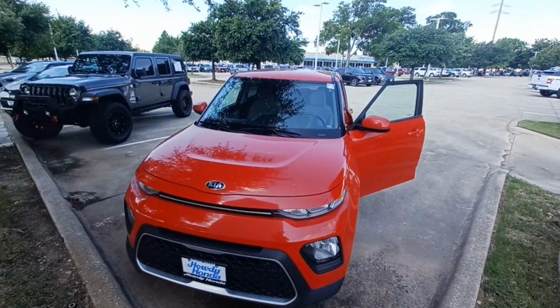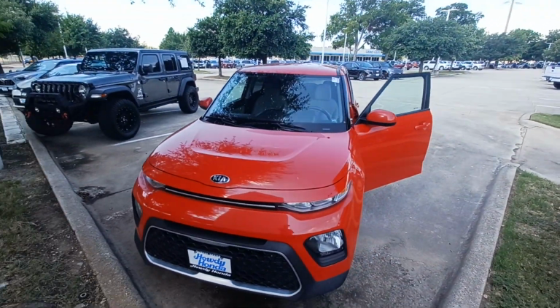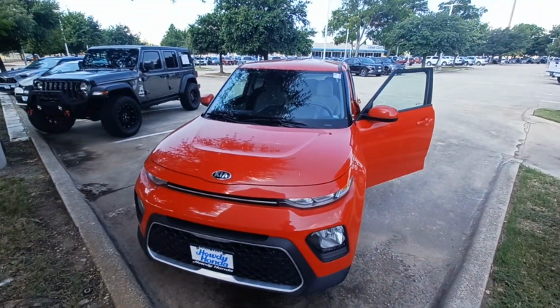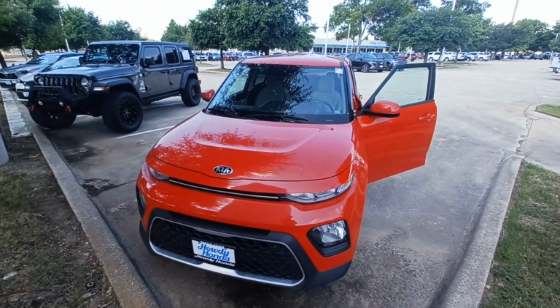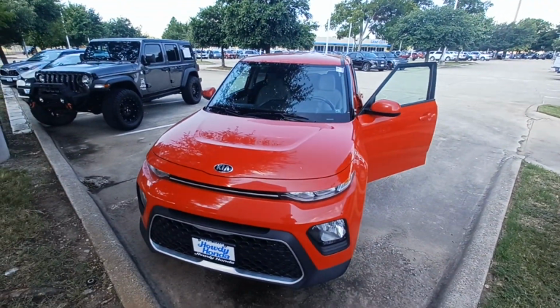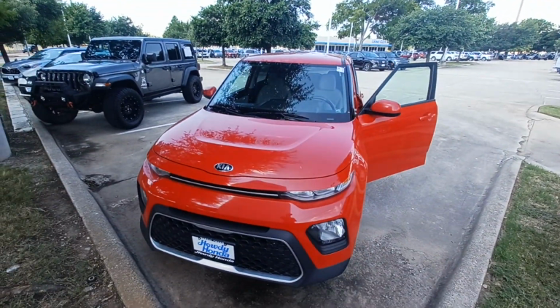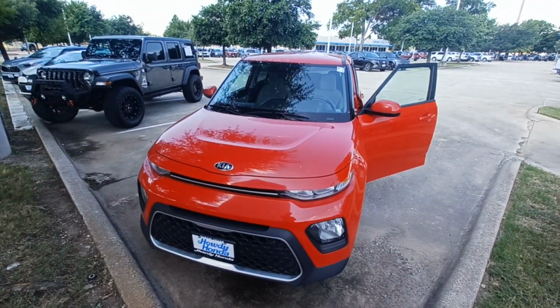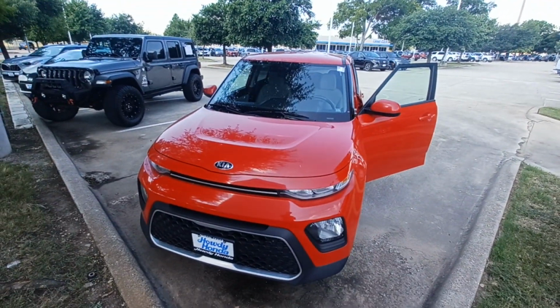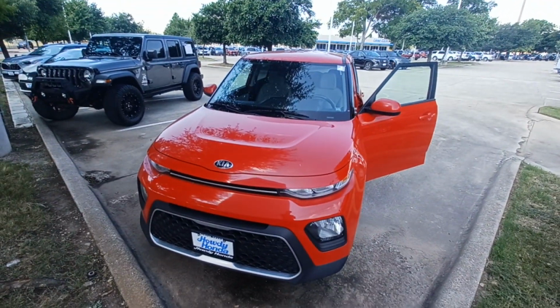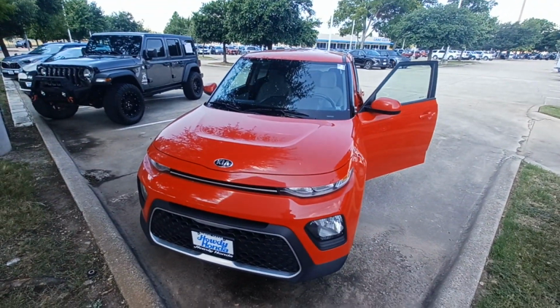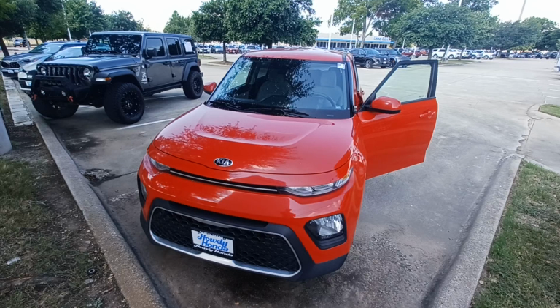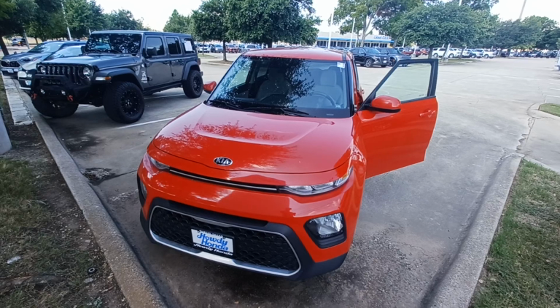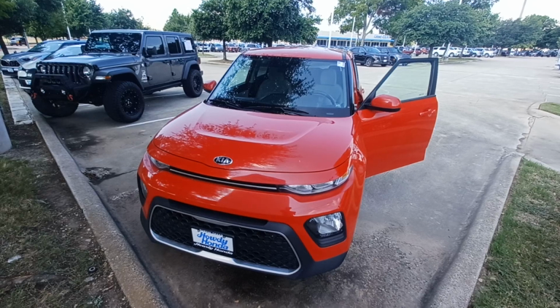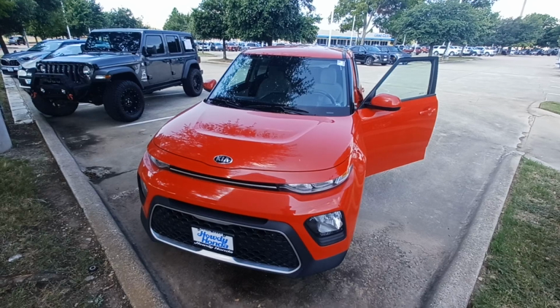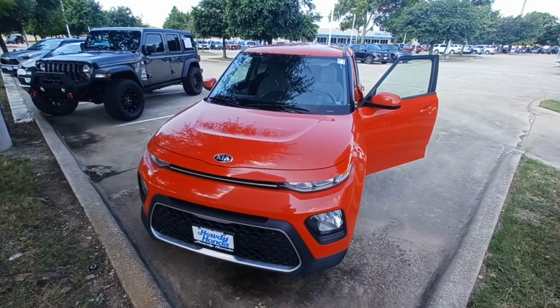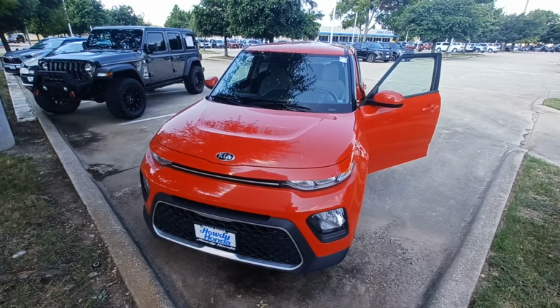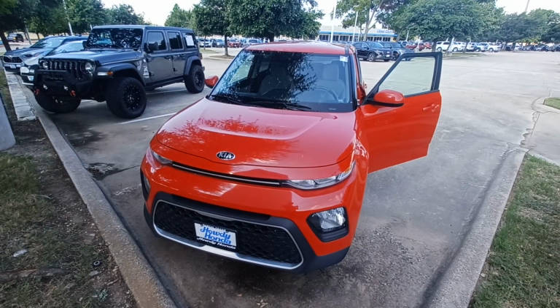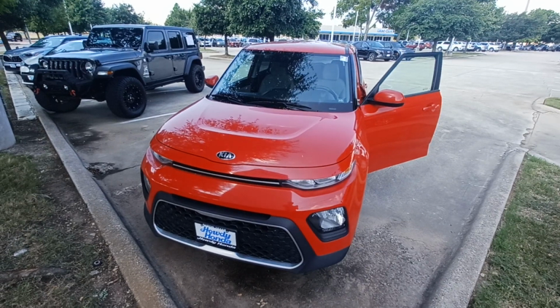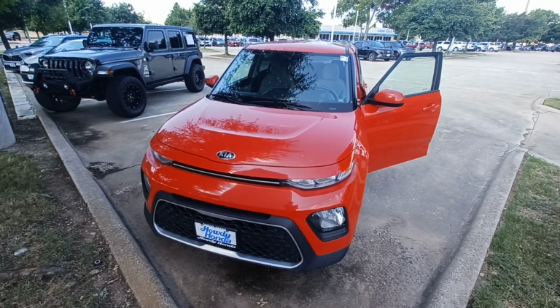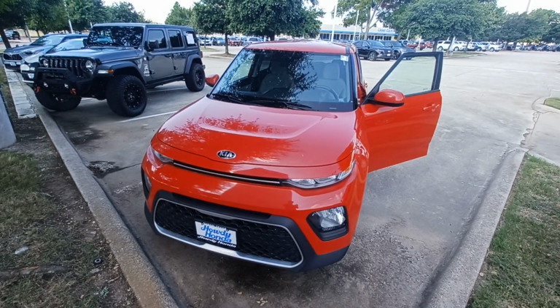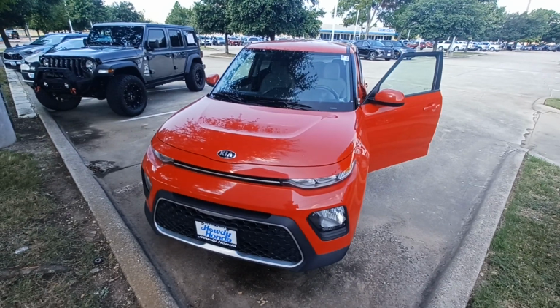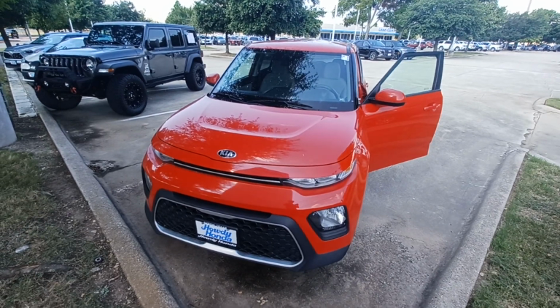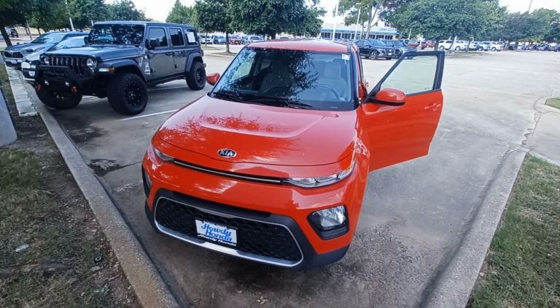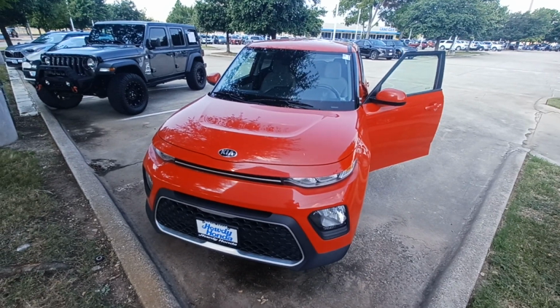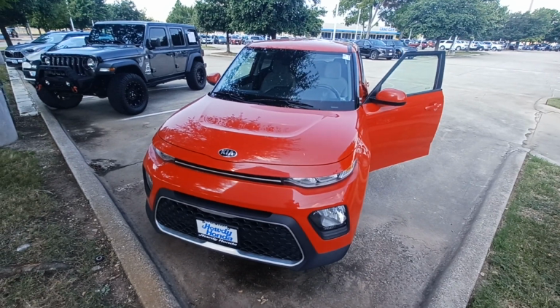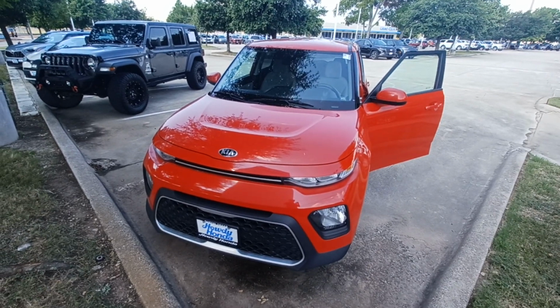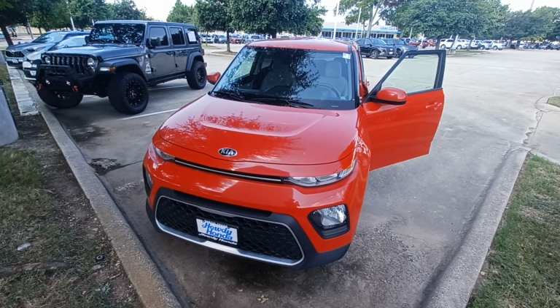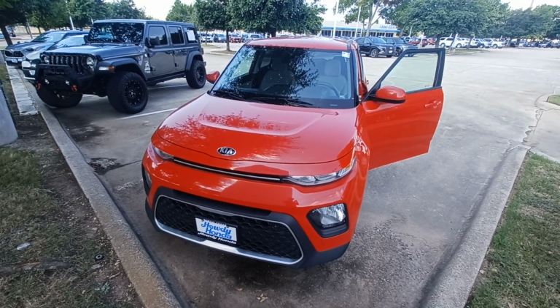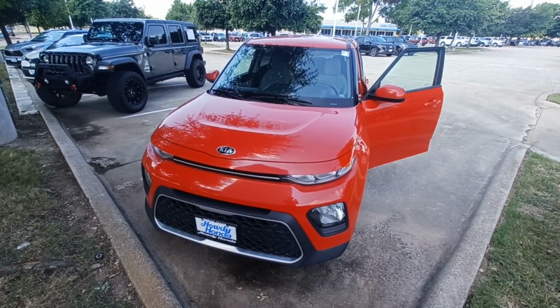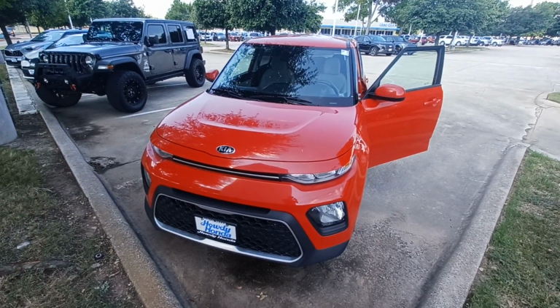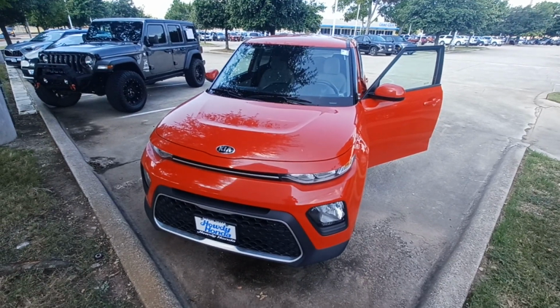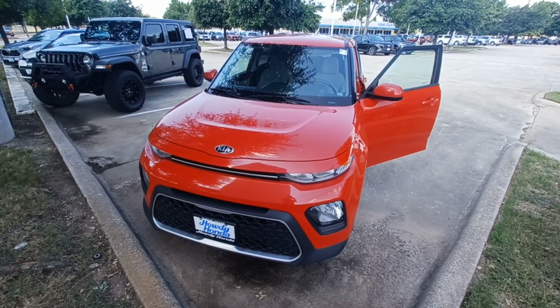And that's my 2021 Kia Soul and I'm Jason down here at Howdy Honda.